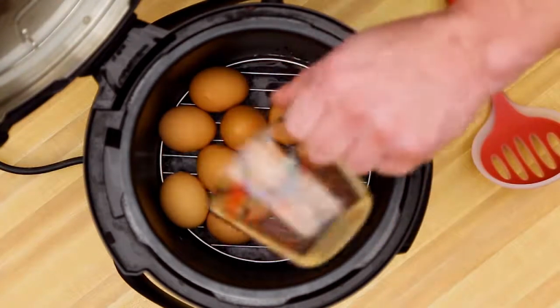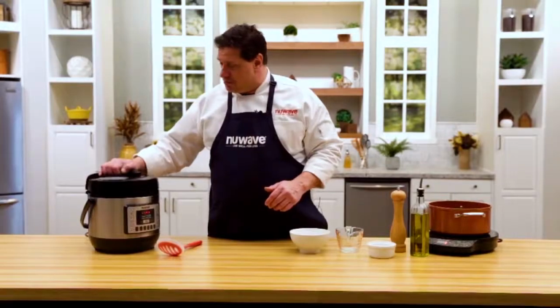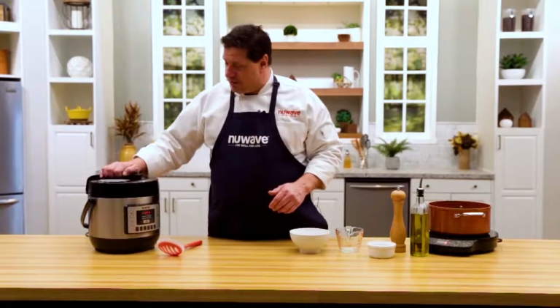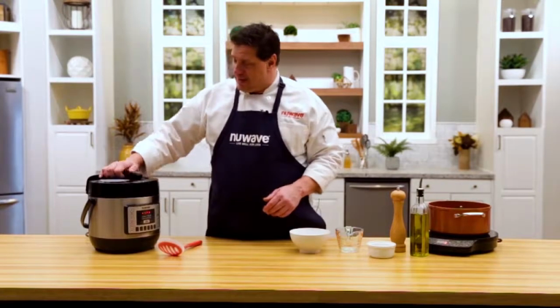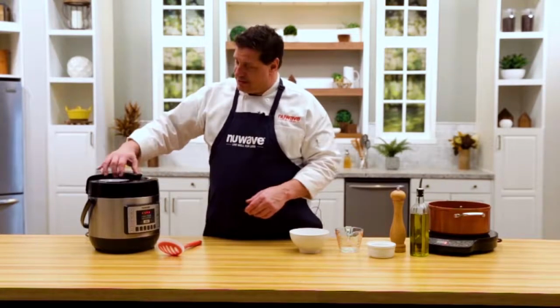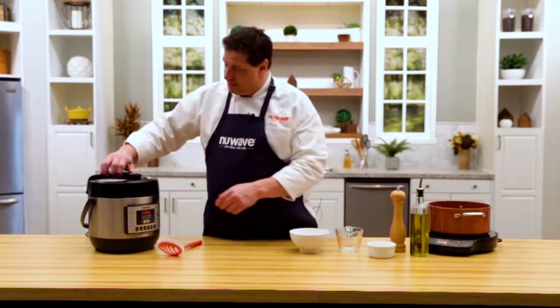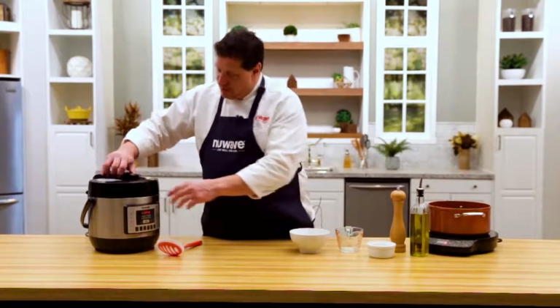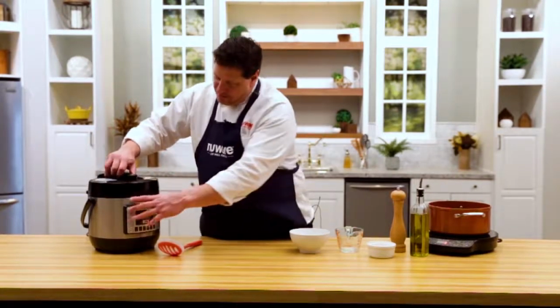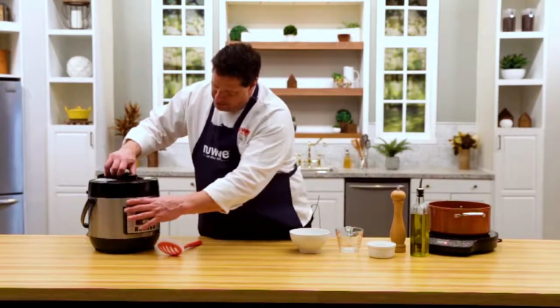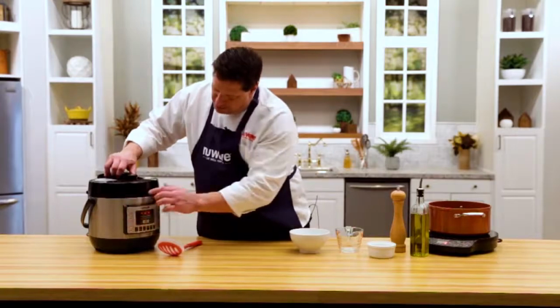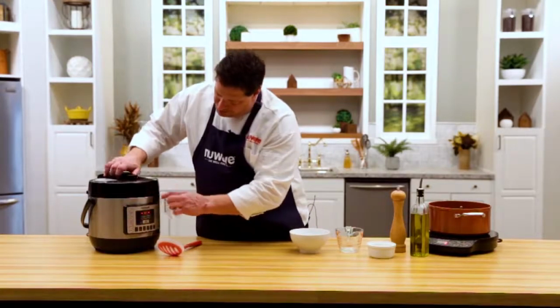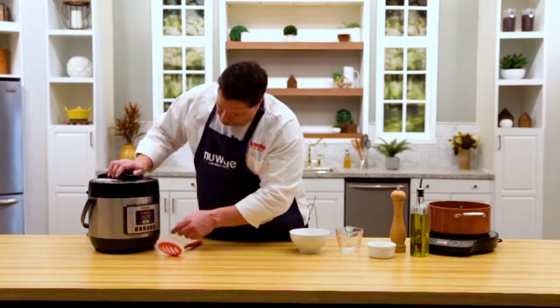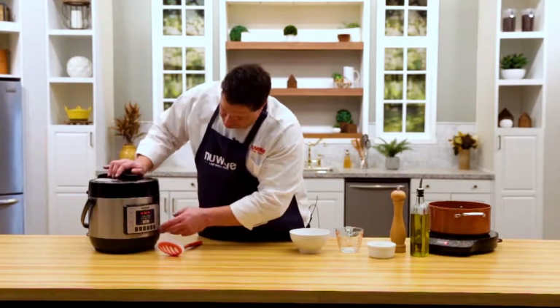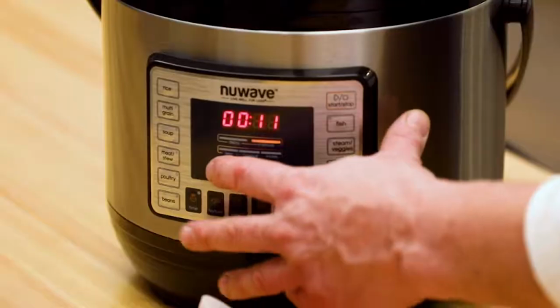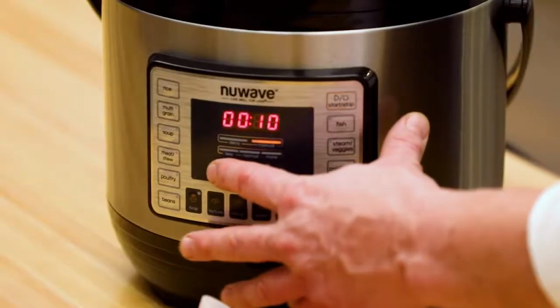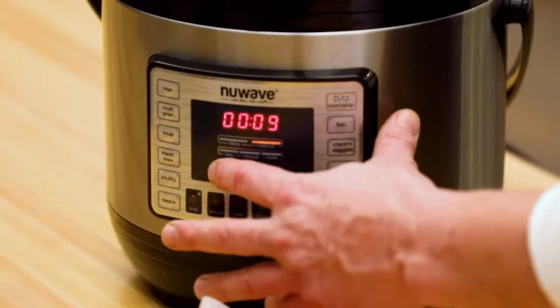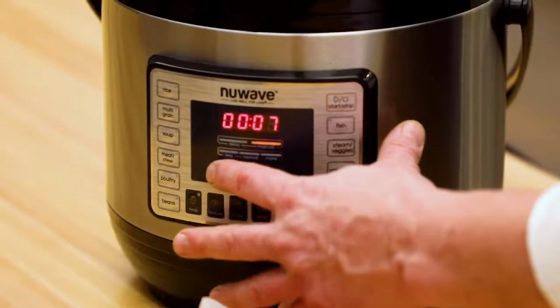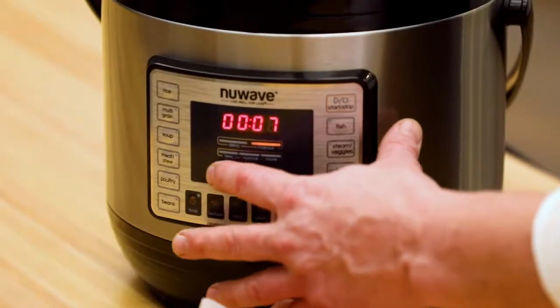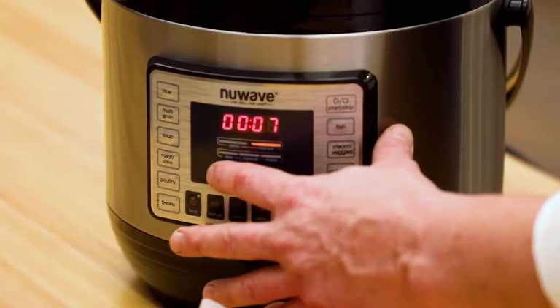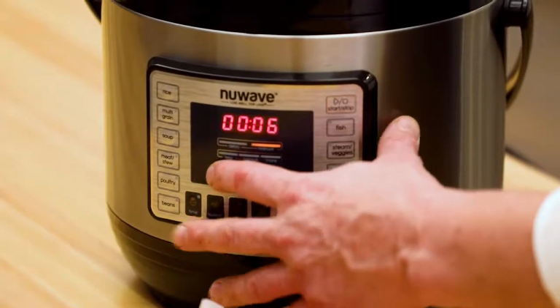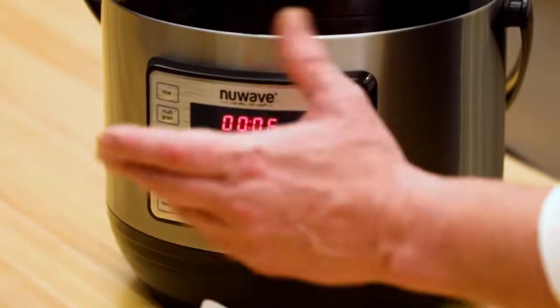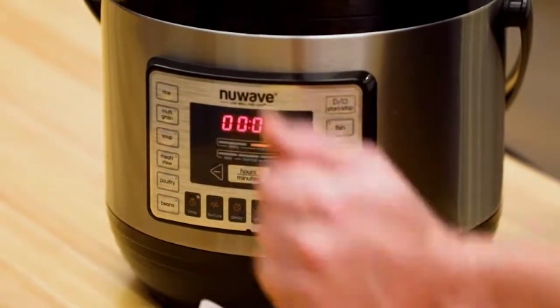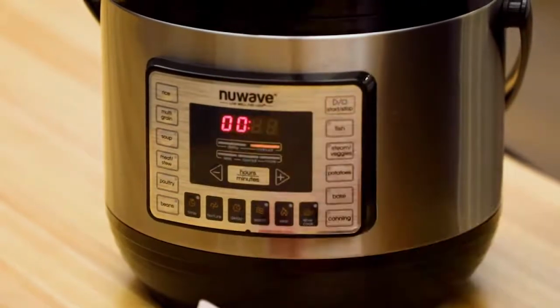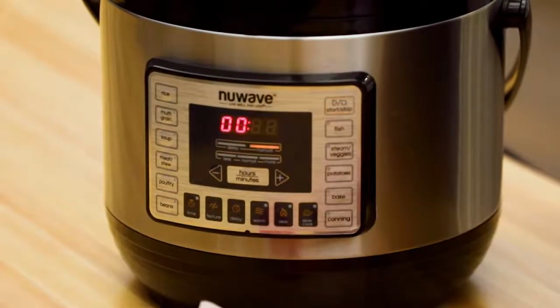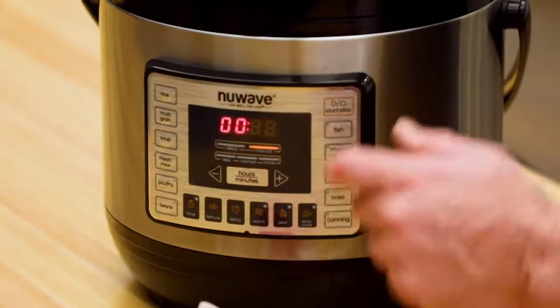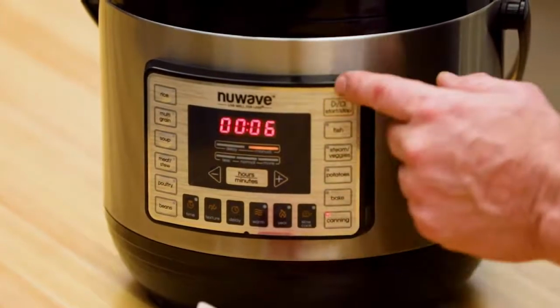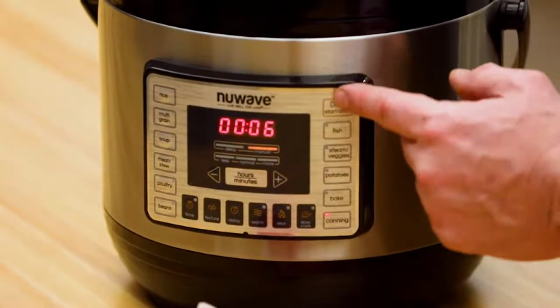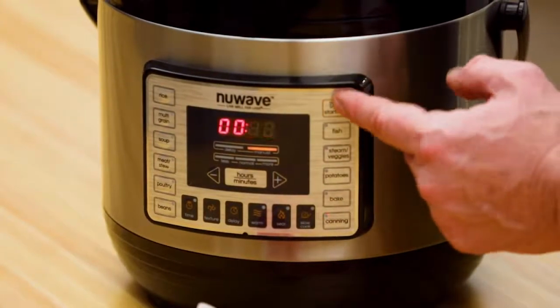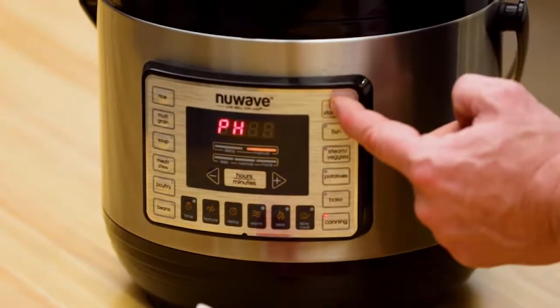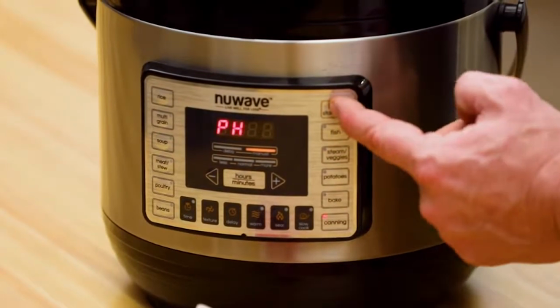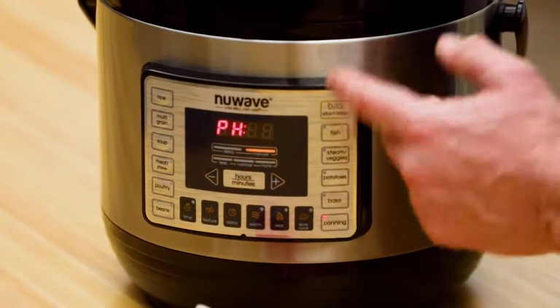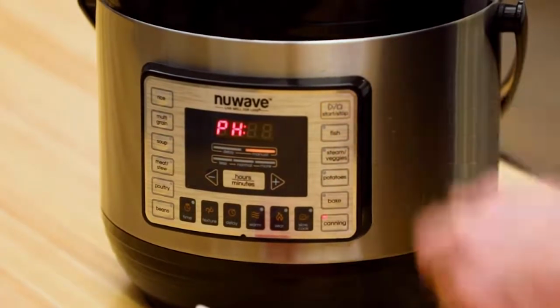Close the lid that simply, make sure it's locked. I'm gonna go to my canning button, six minutes, and I'm gonna hit start.